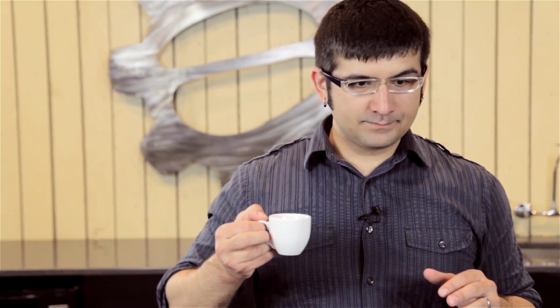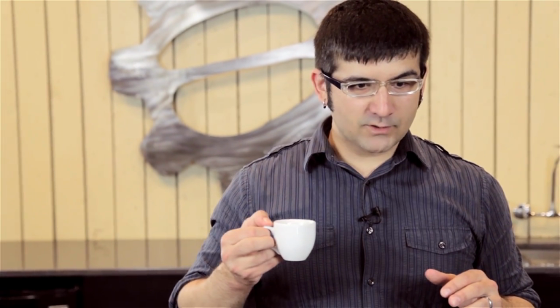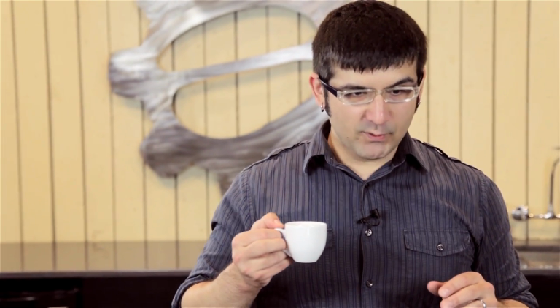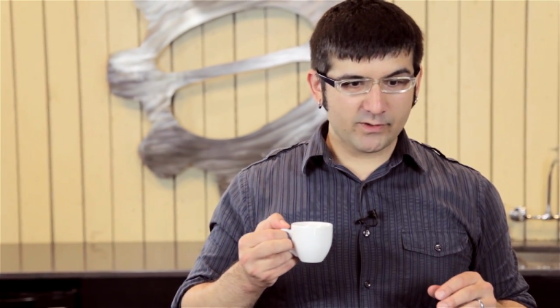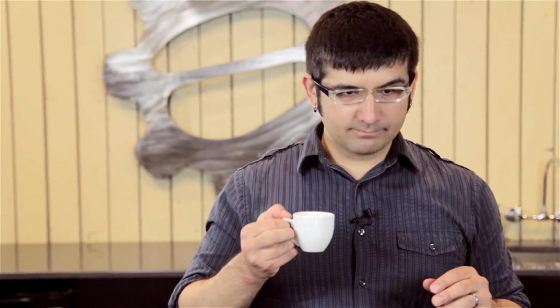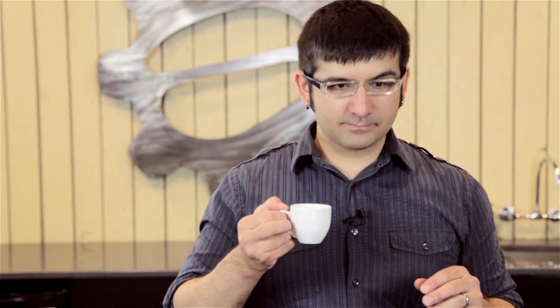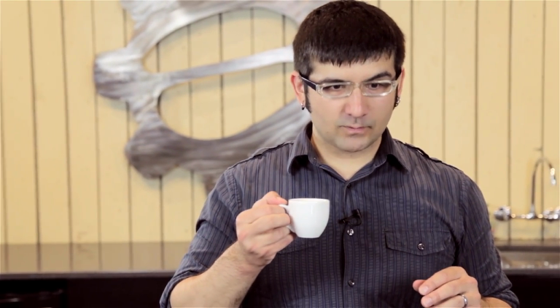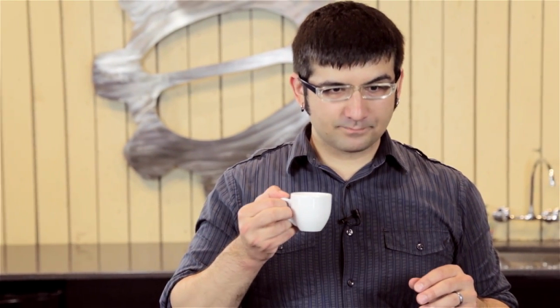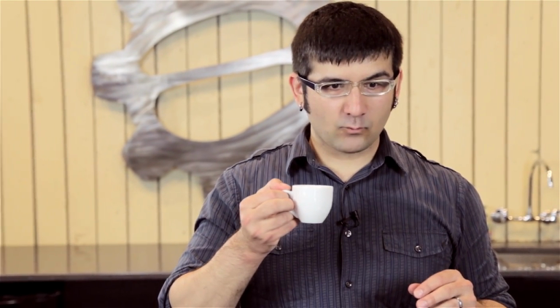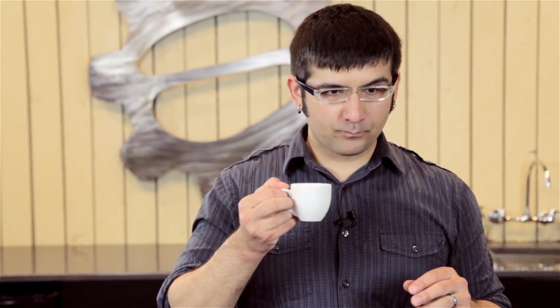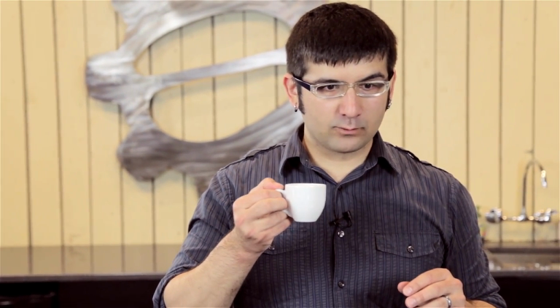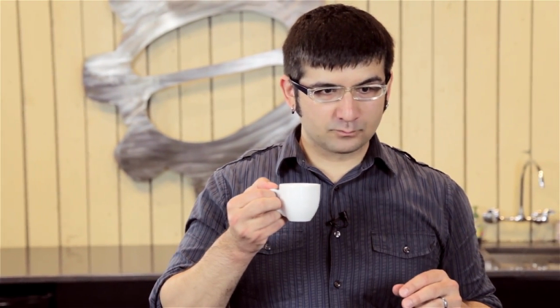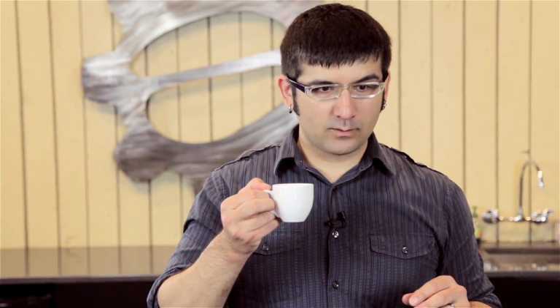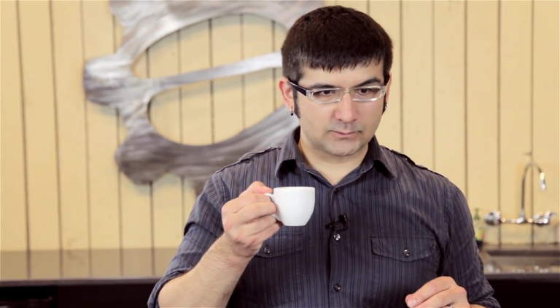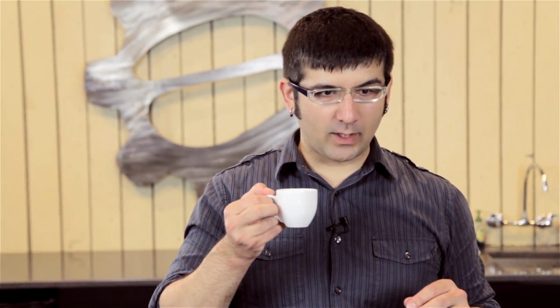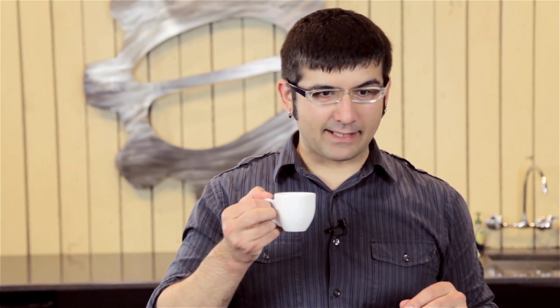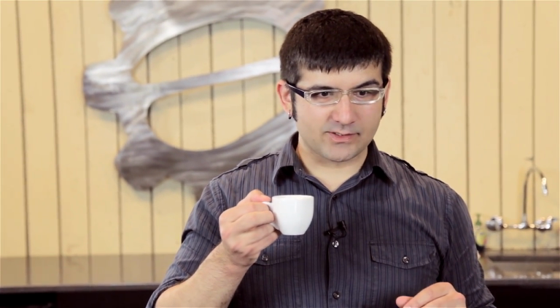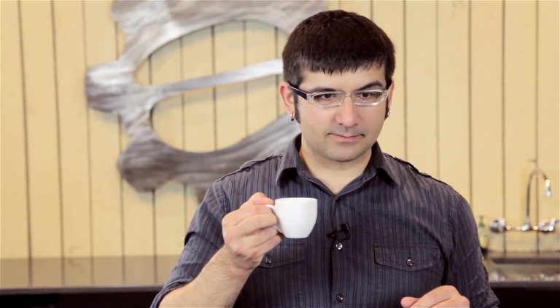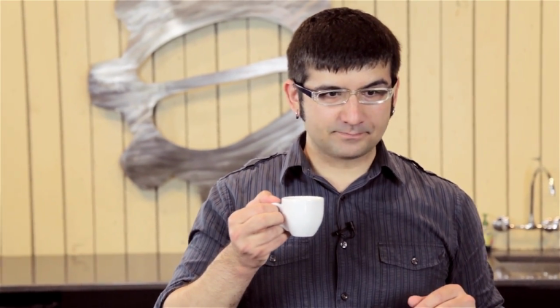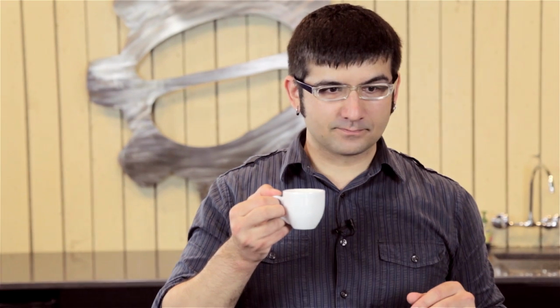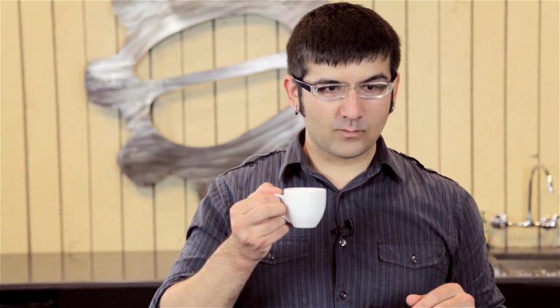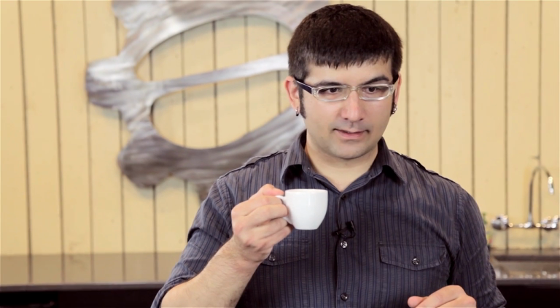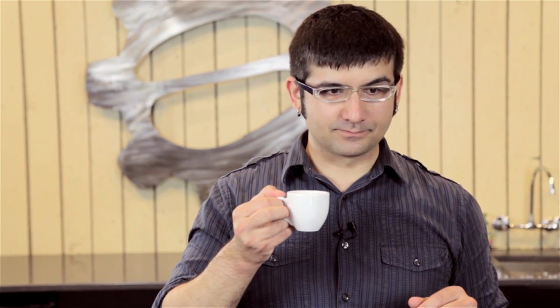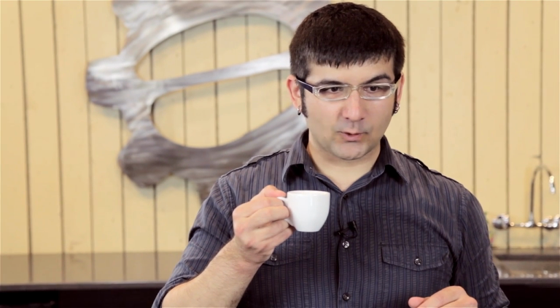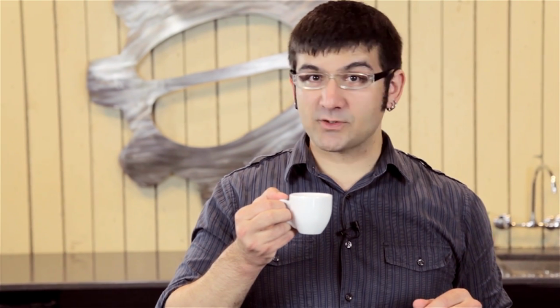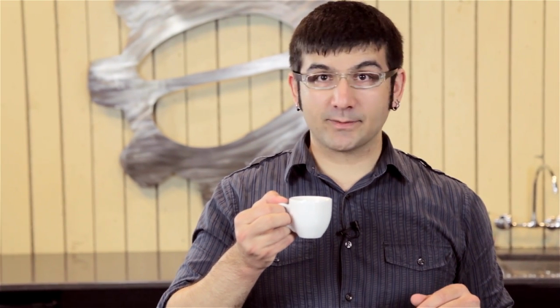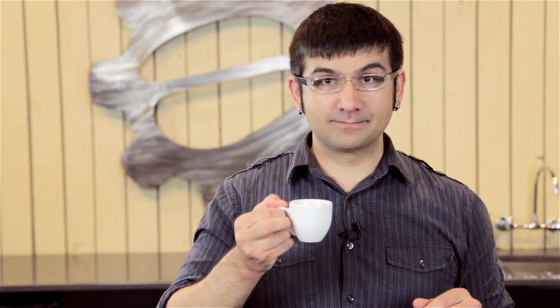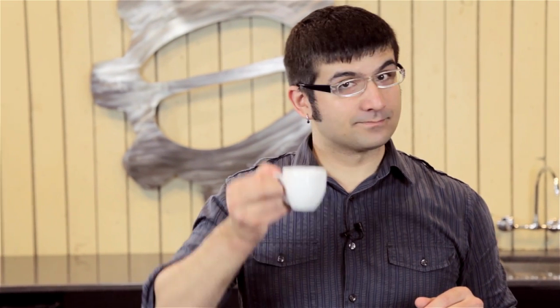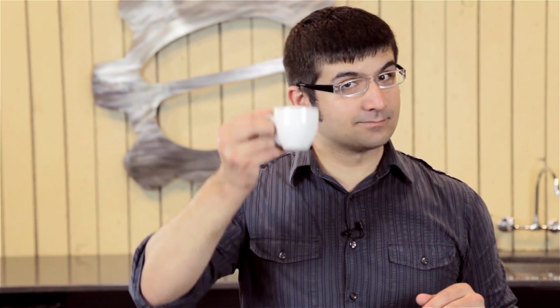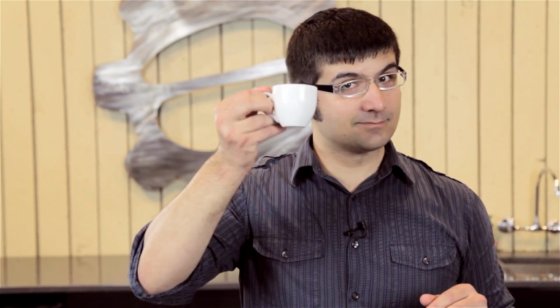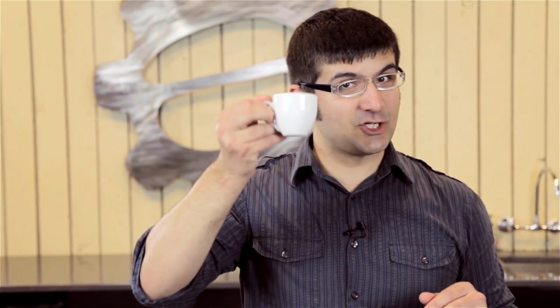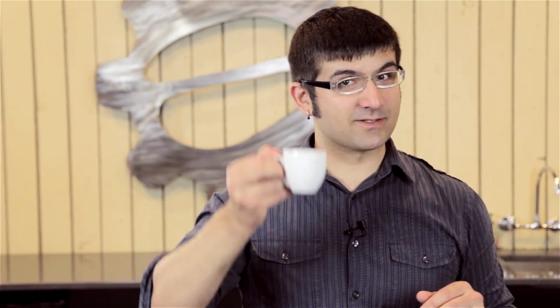Smooth. Well balanced. Quite drinkable. Cheers.